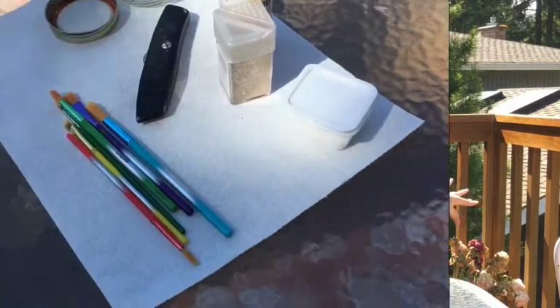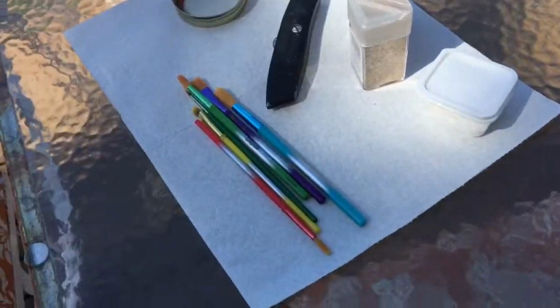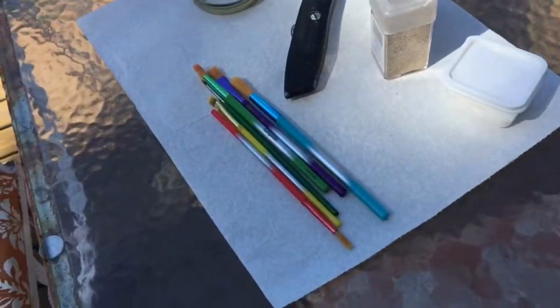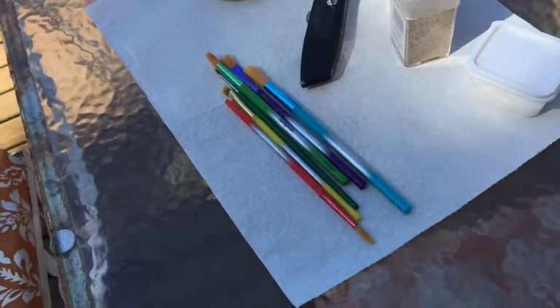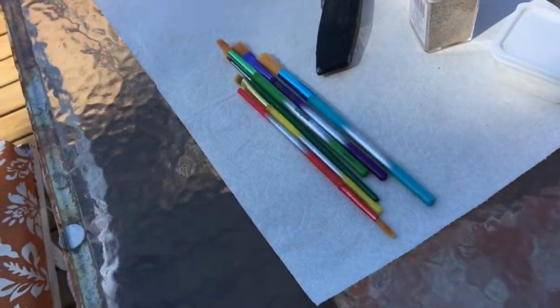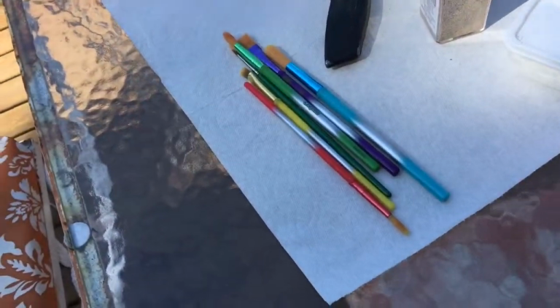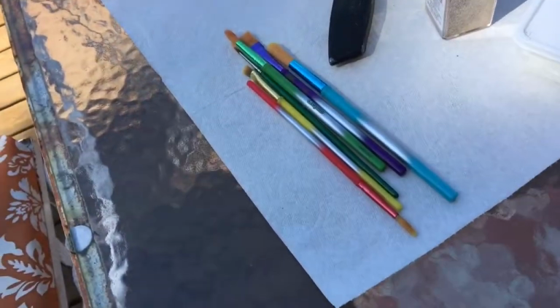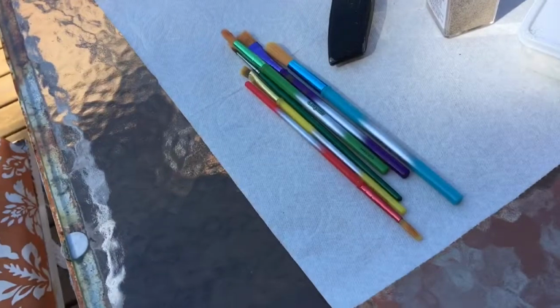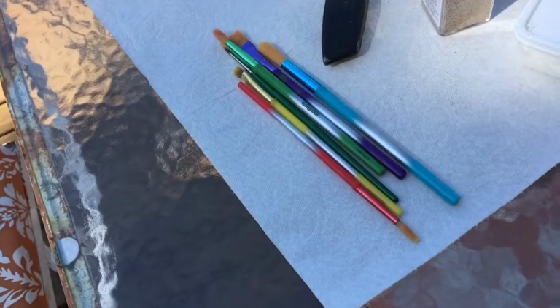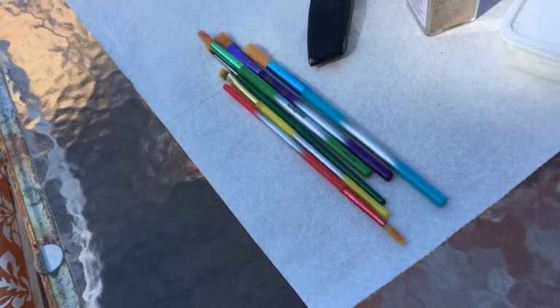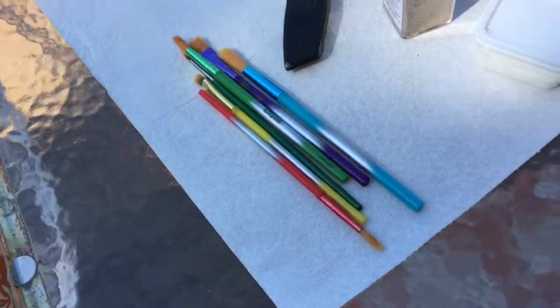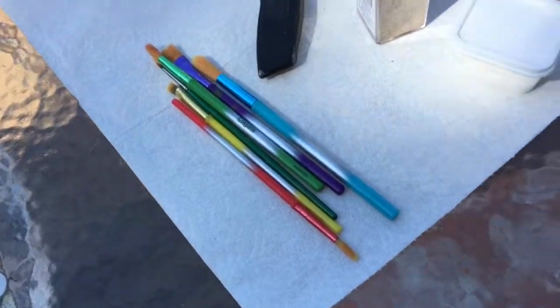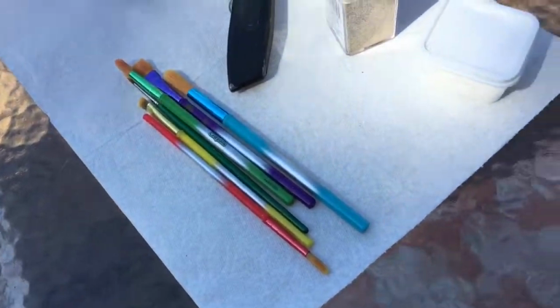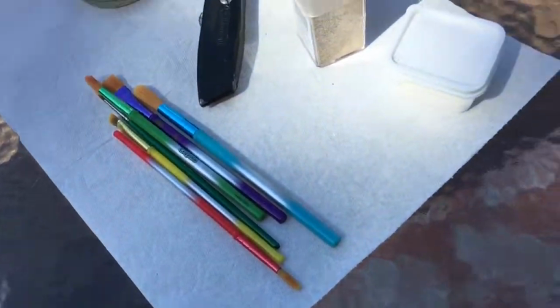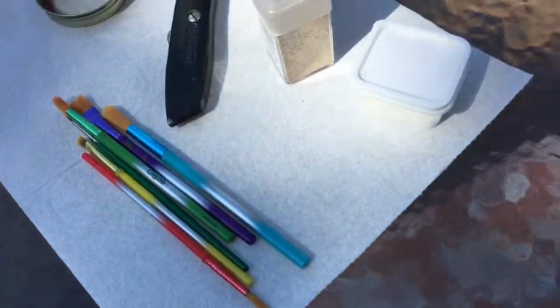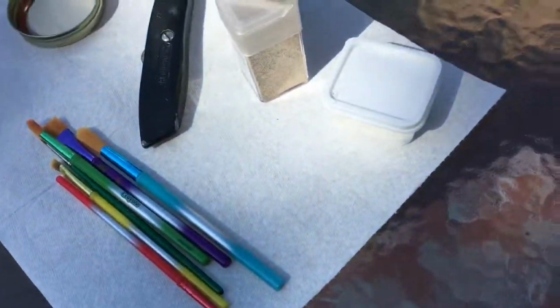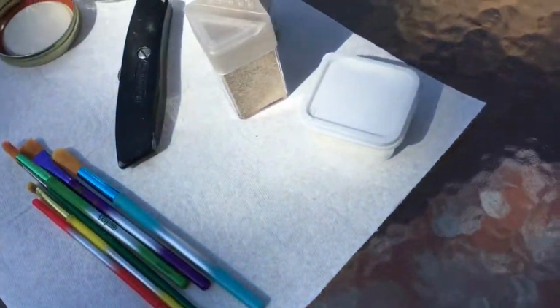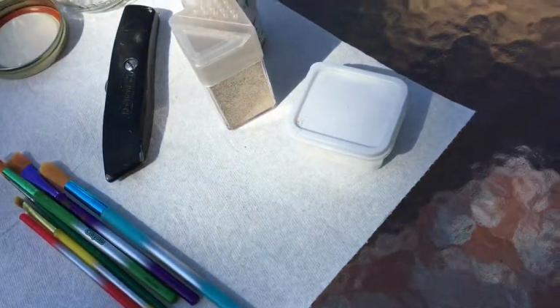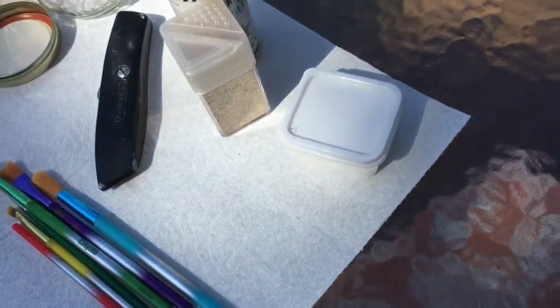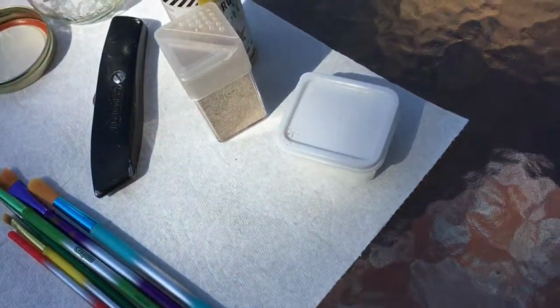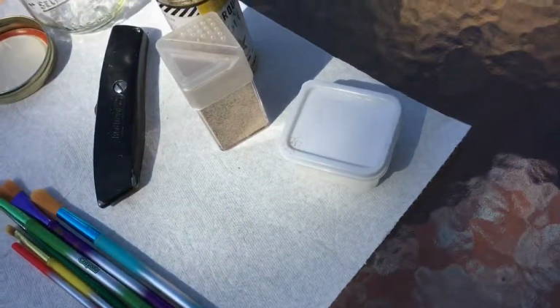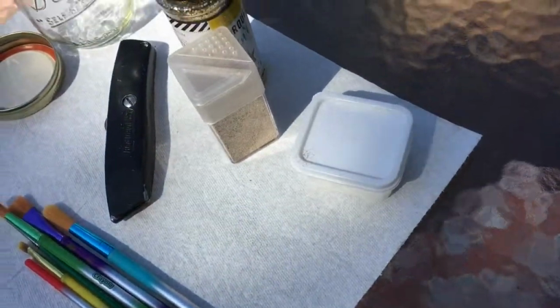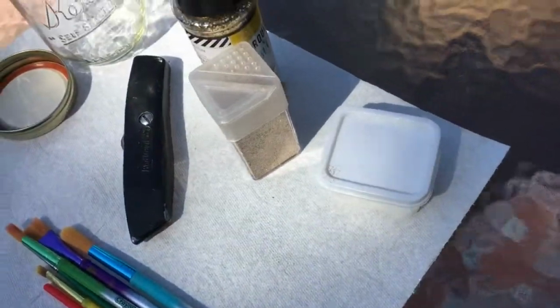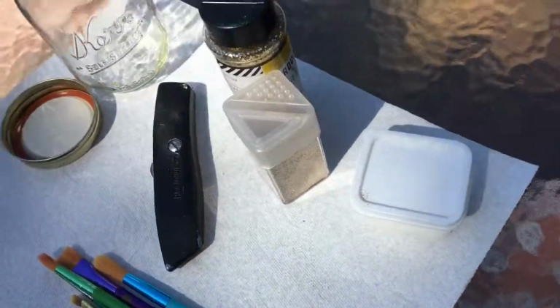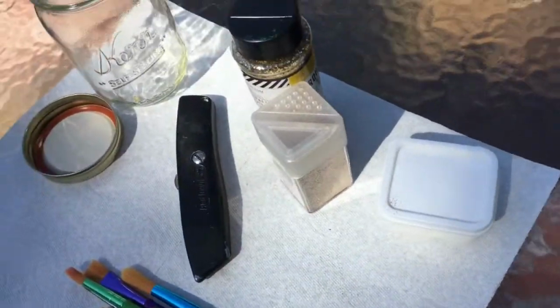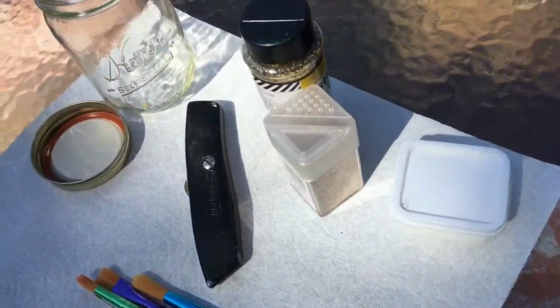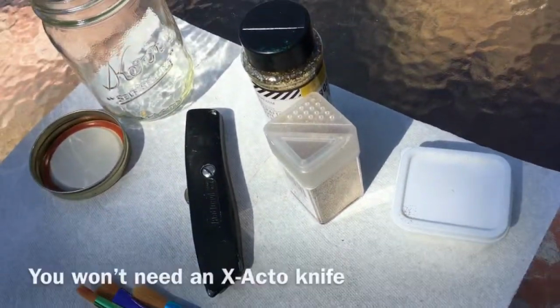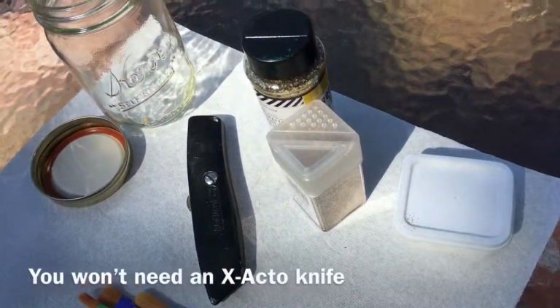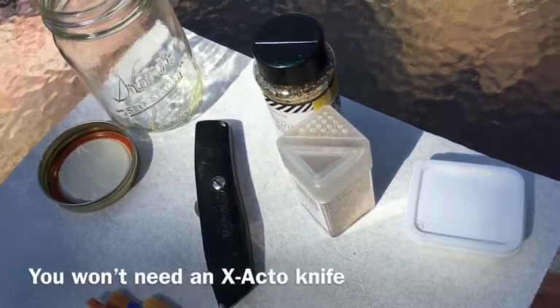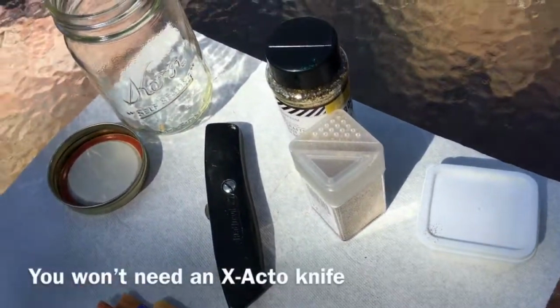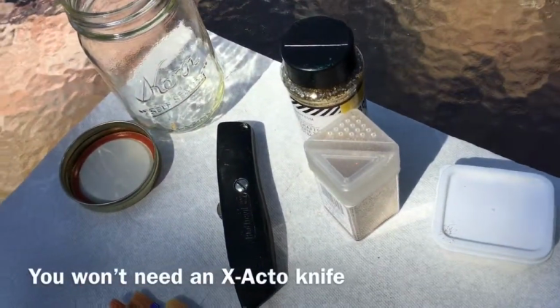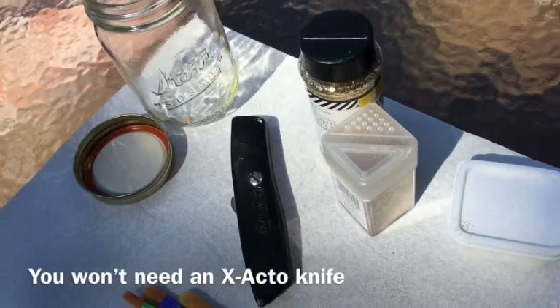For this project you will need some paint brushes, Mod Podge, glitter, and a jar.